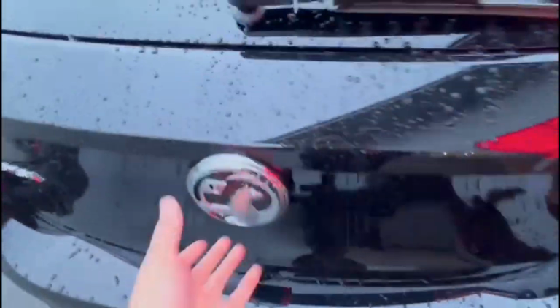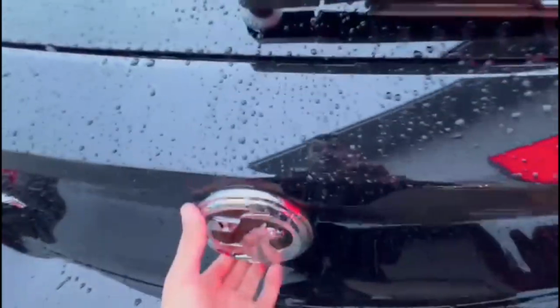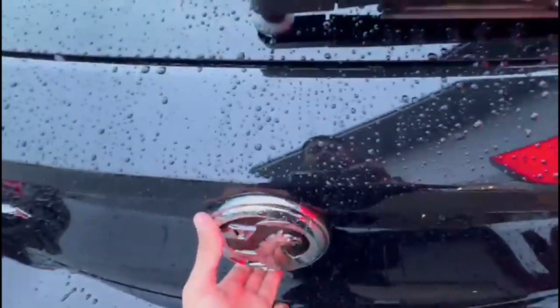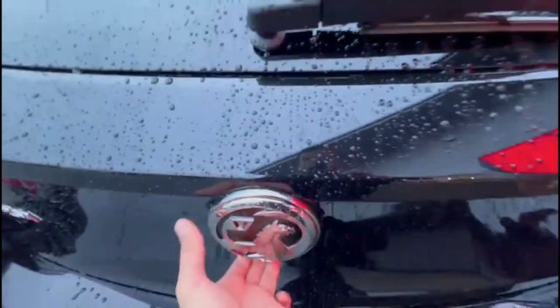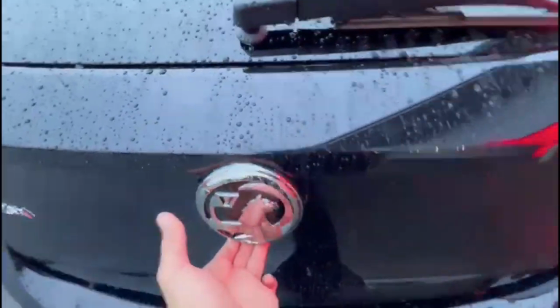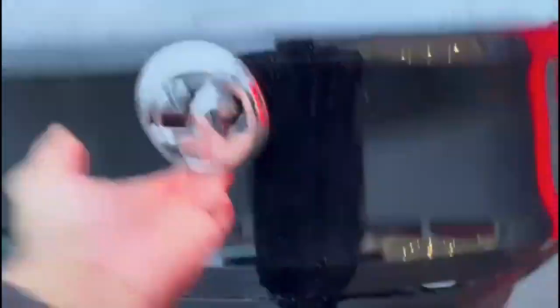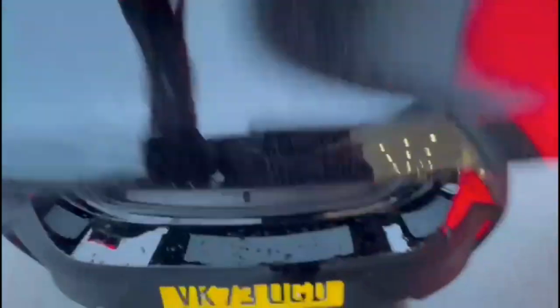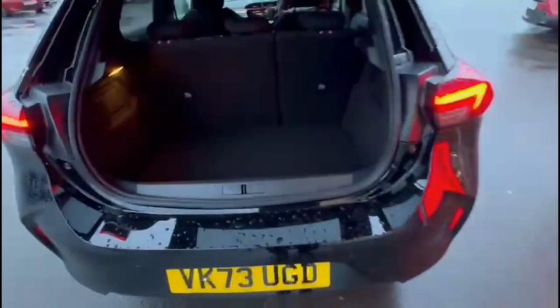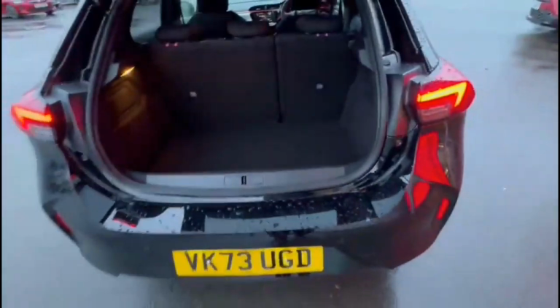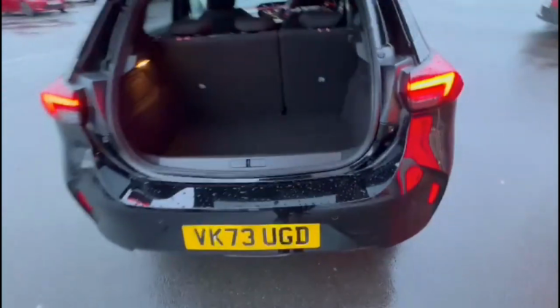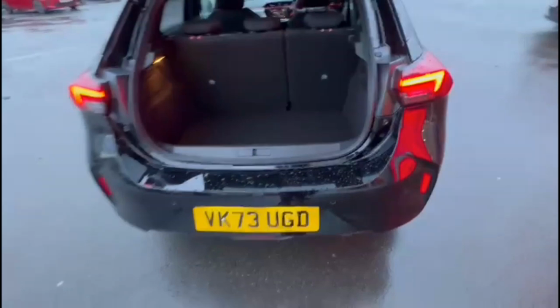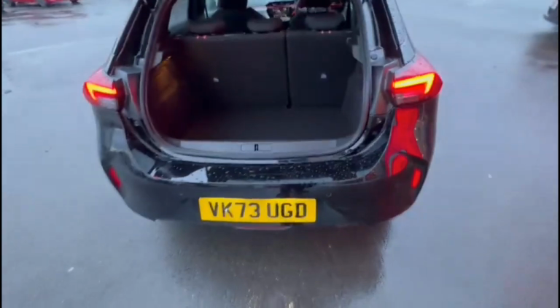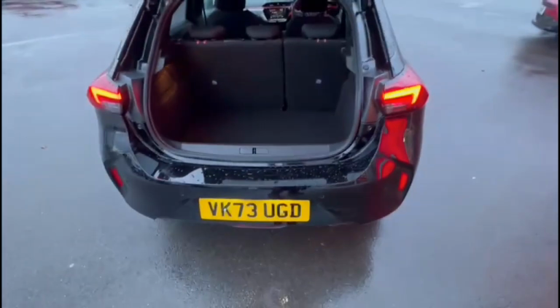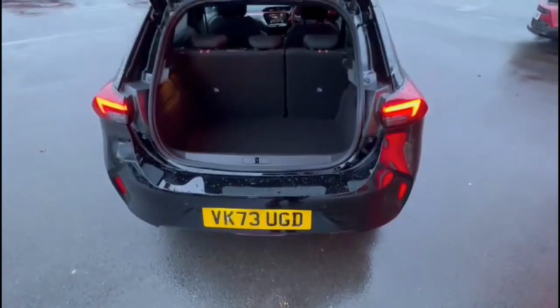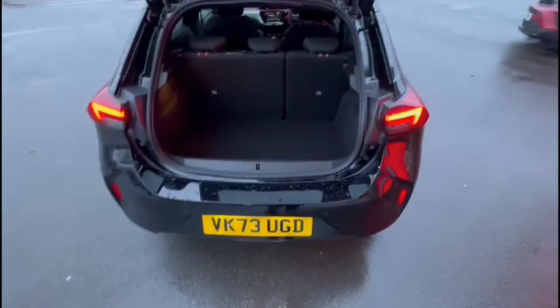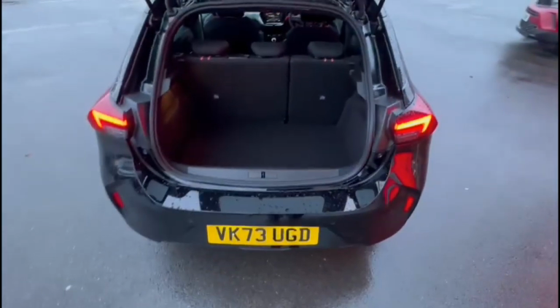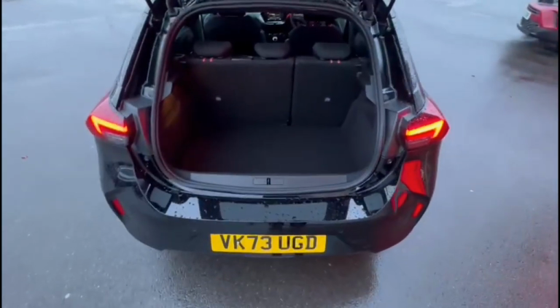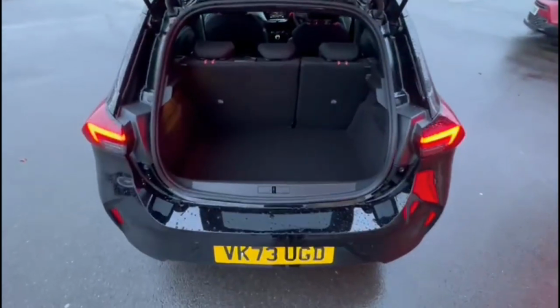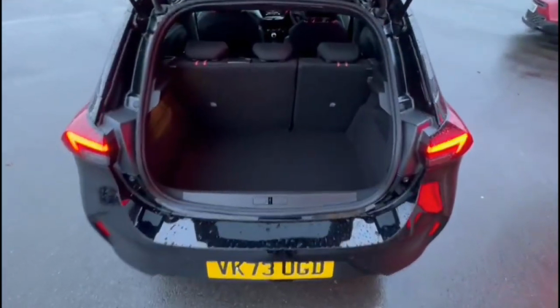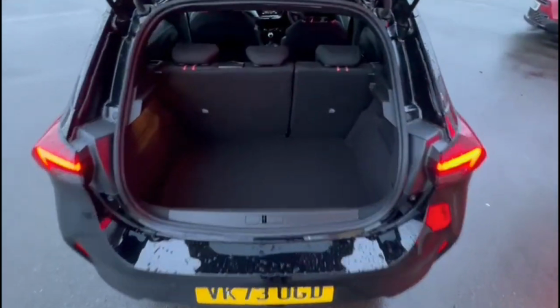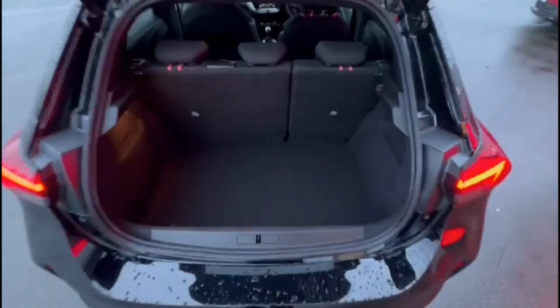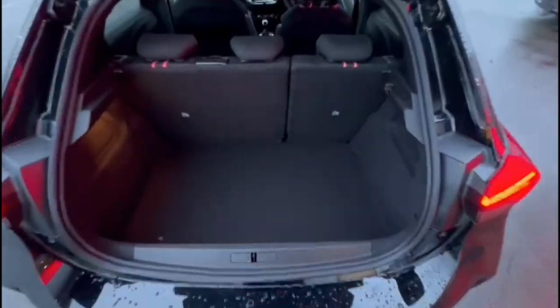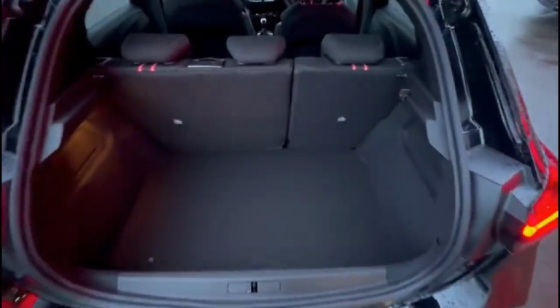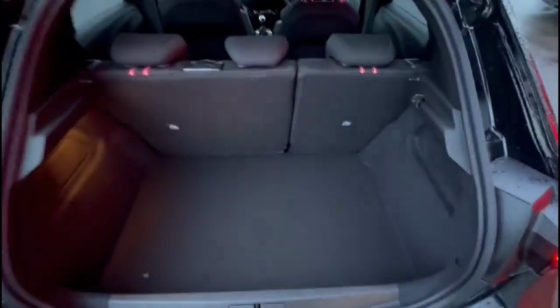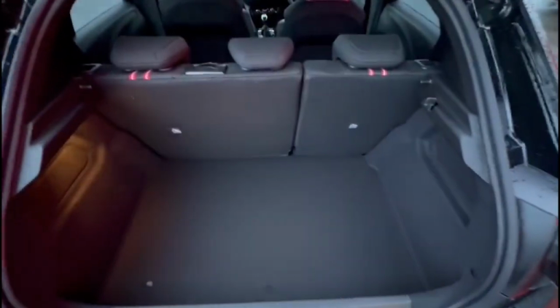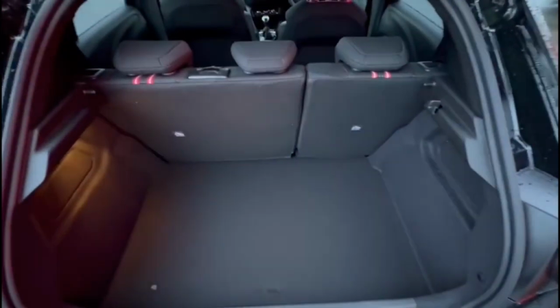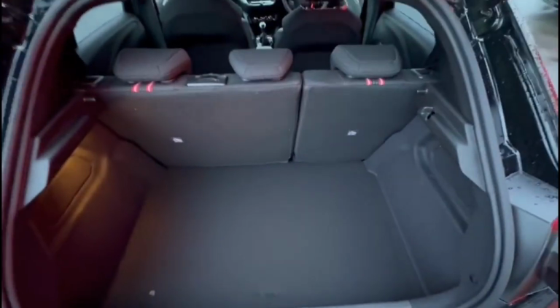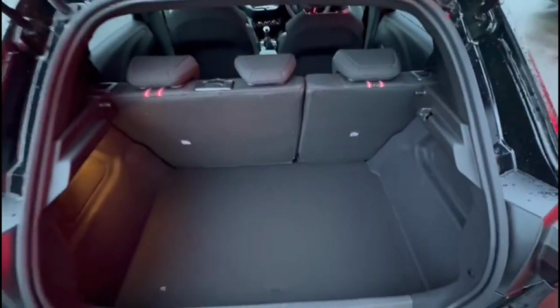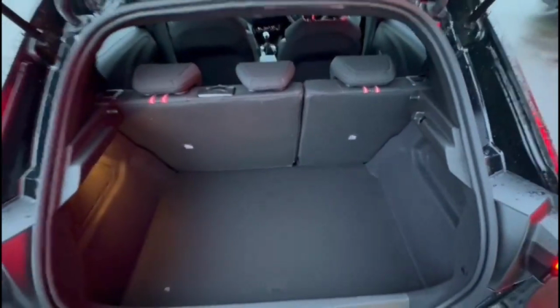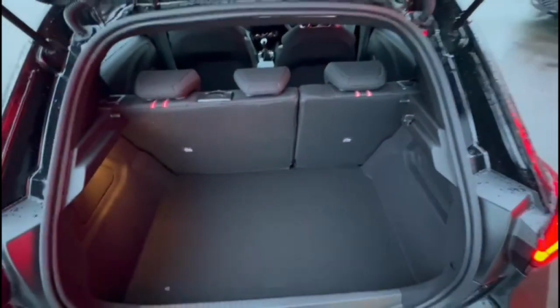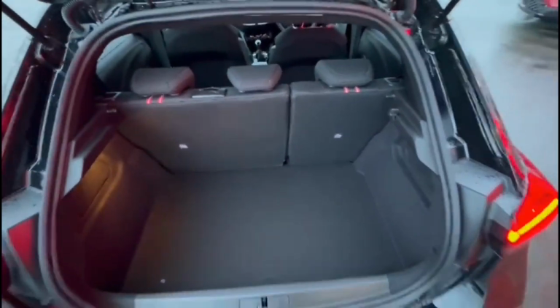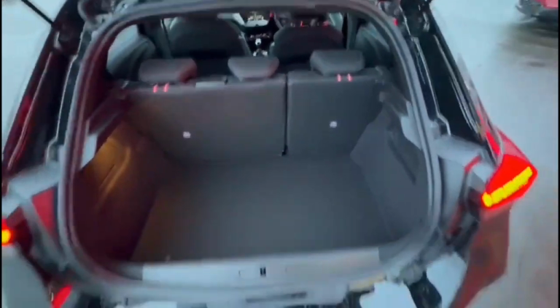As we open the tailgate you'll find a spacious boot with a 60-40 split folding rear seat and top tether fixings.